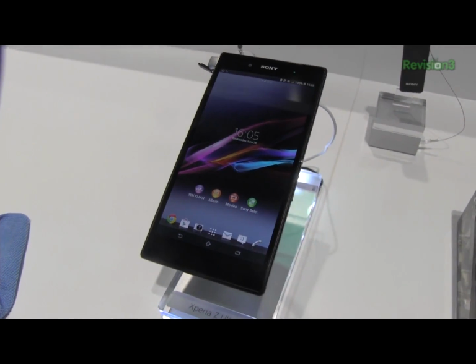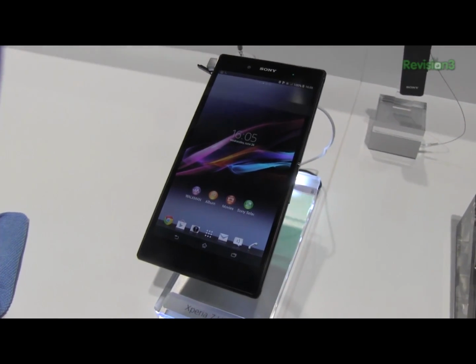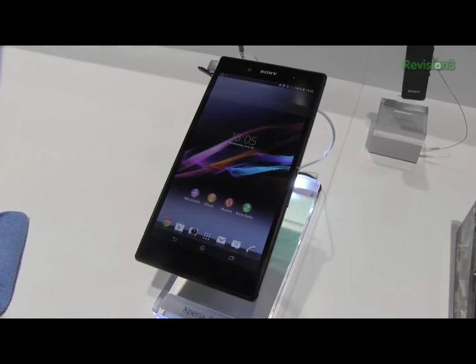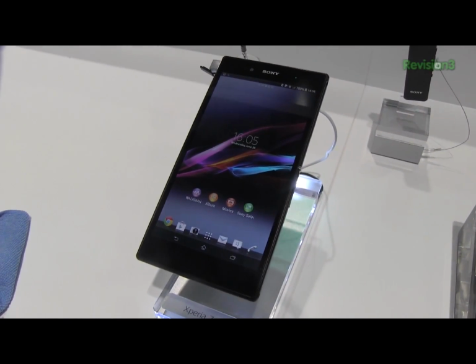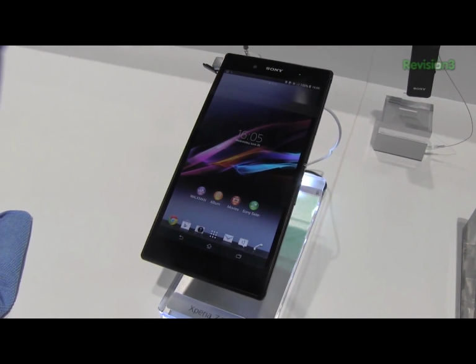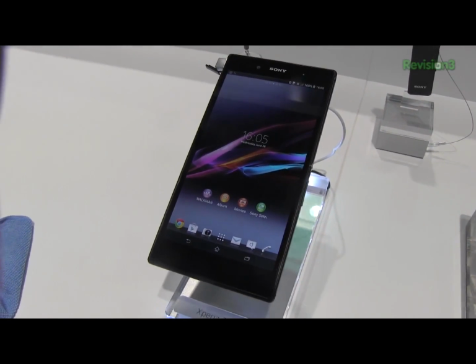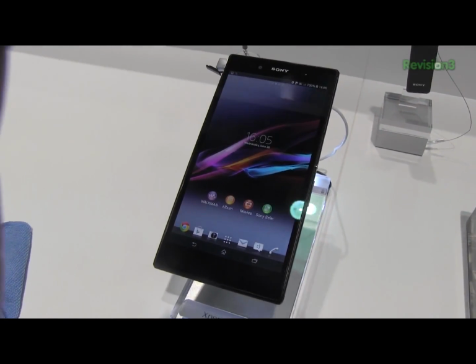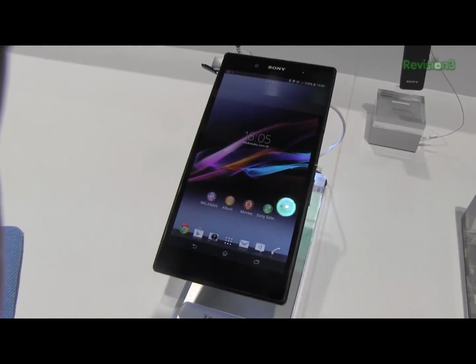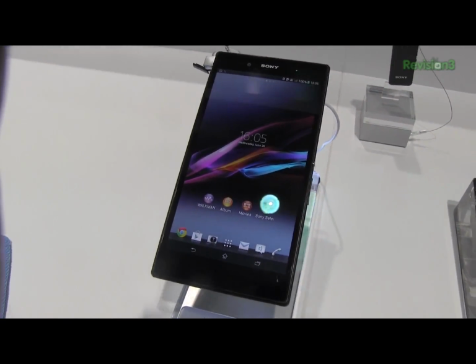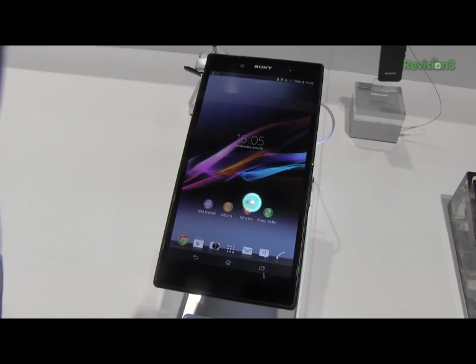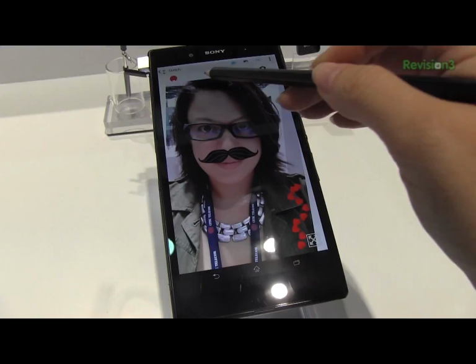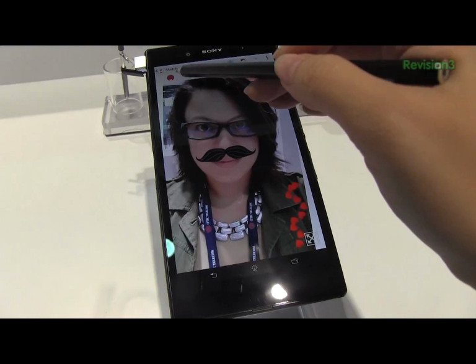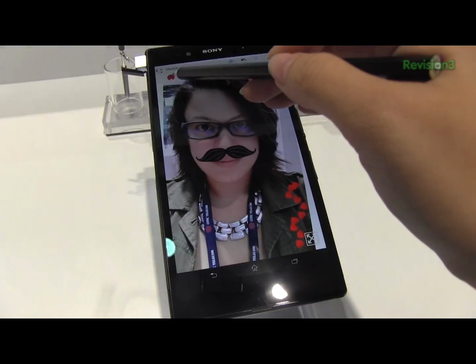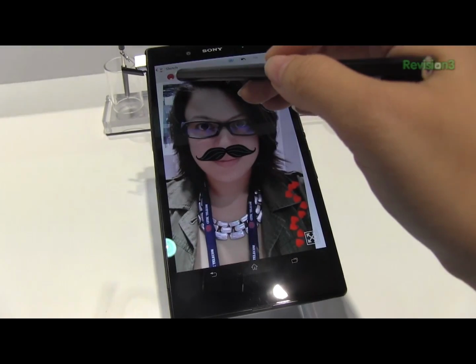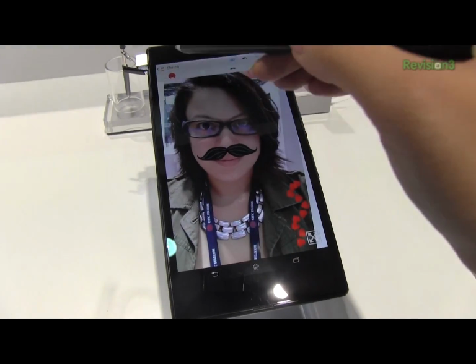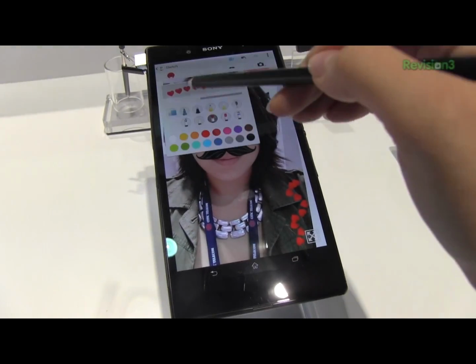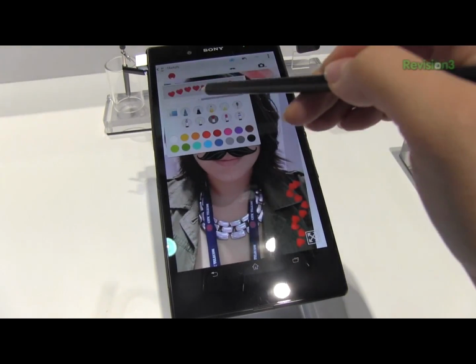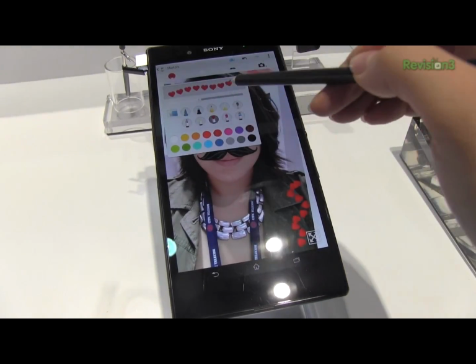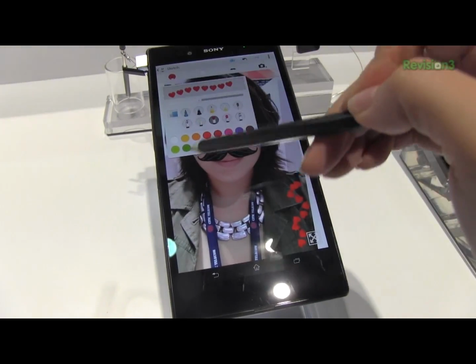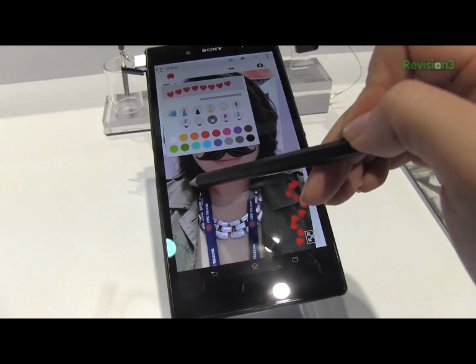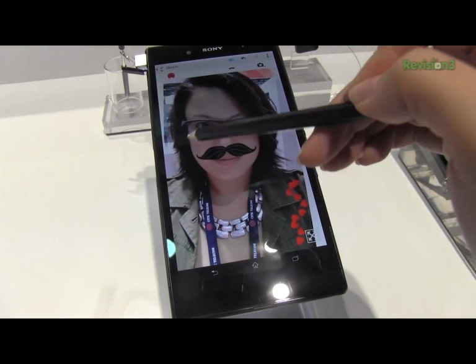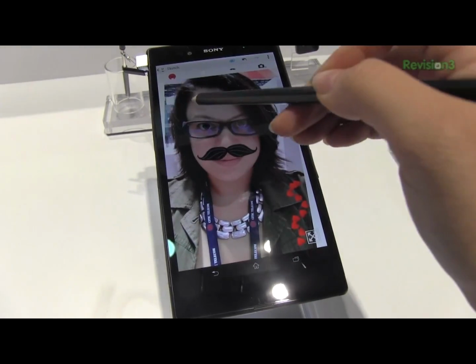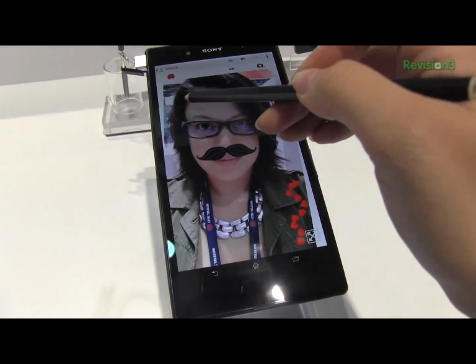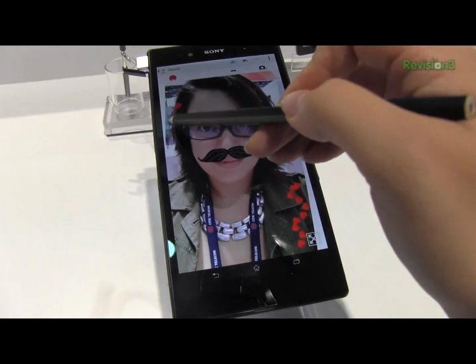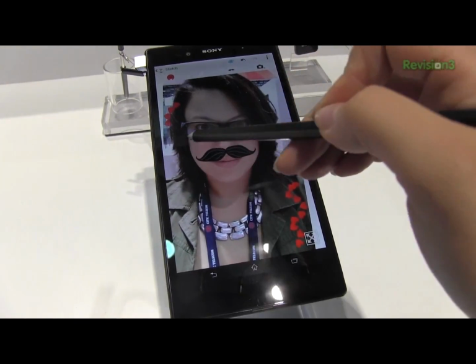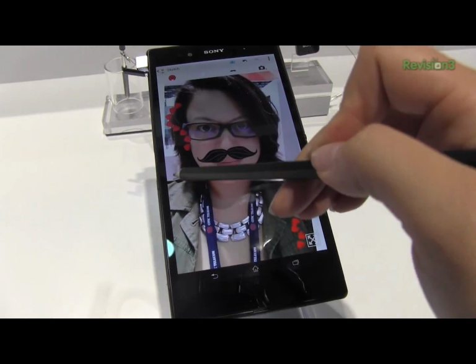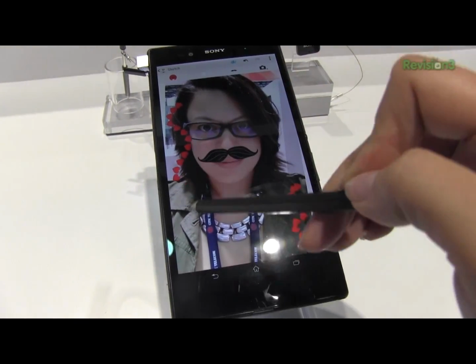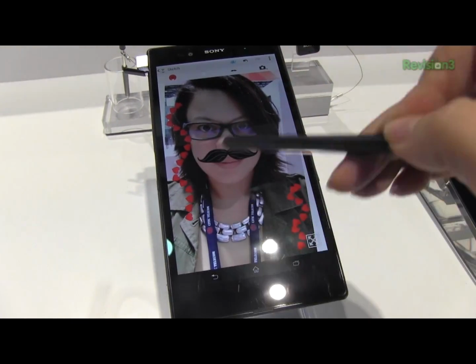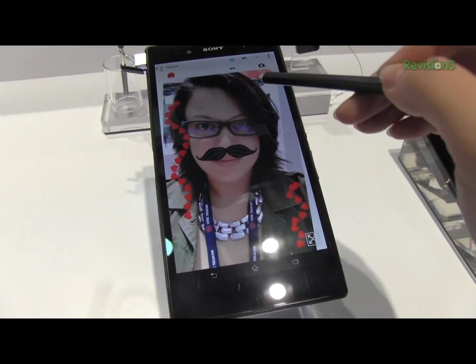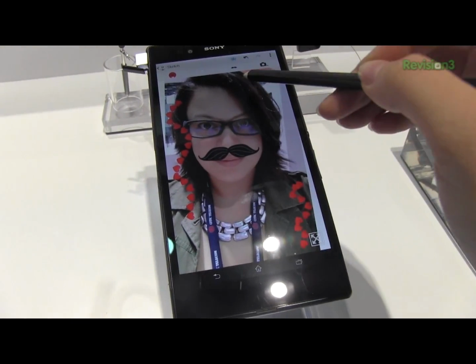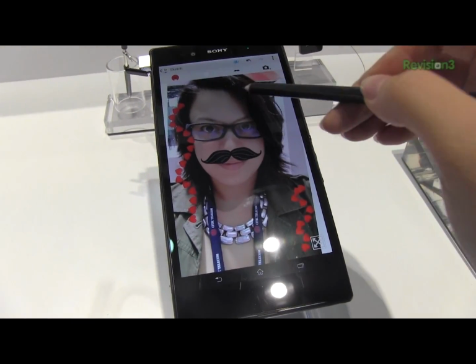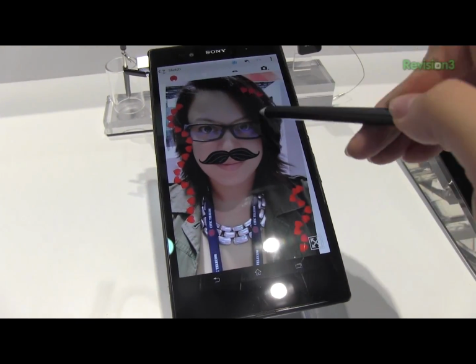Today I'm going to look at how exactly these styluses work. So this will work with pencils, and it will work with anything metal.